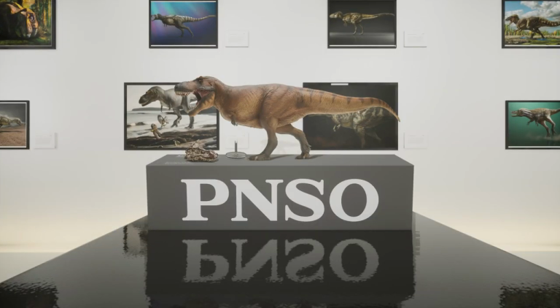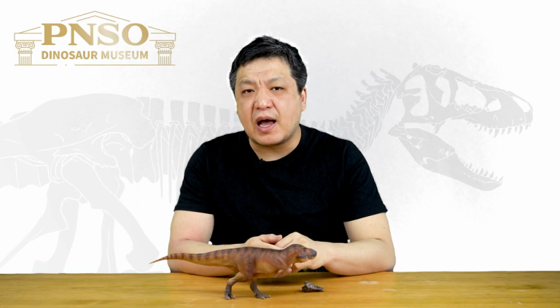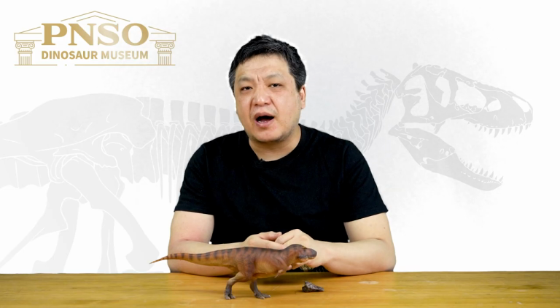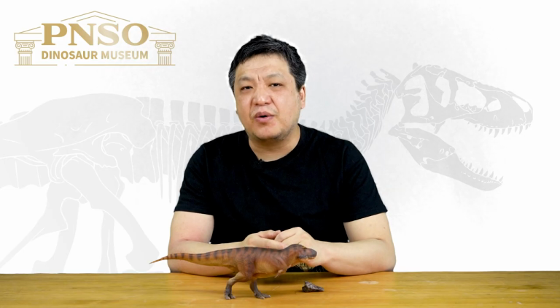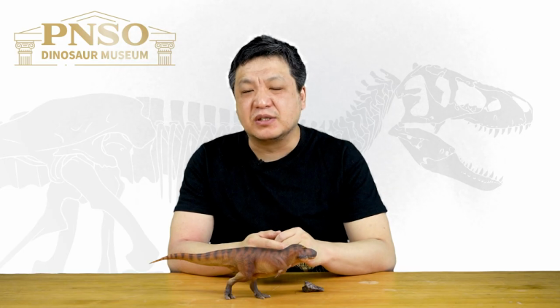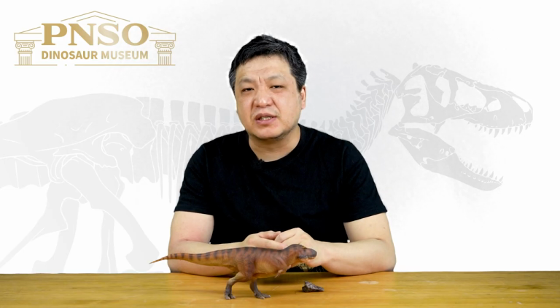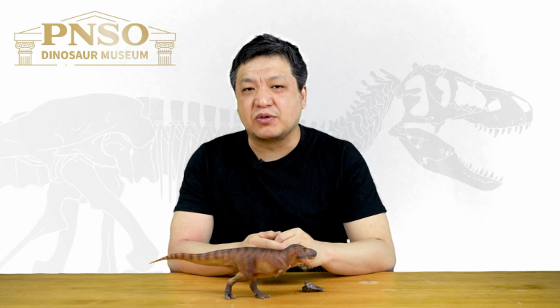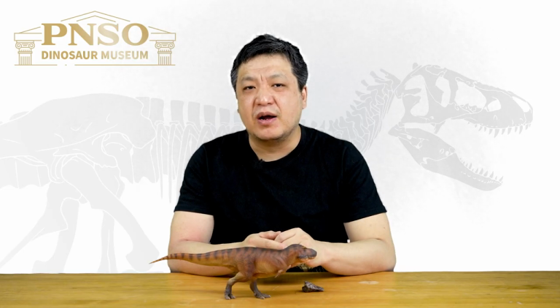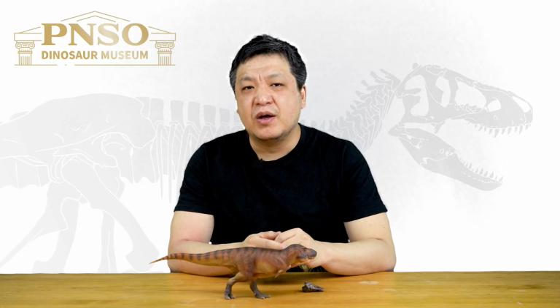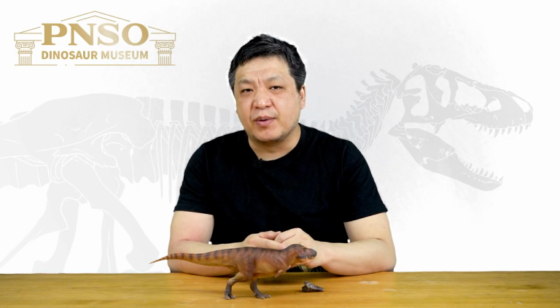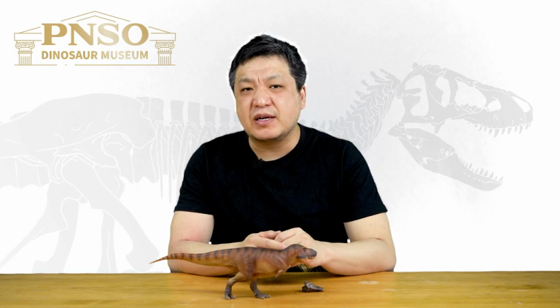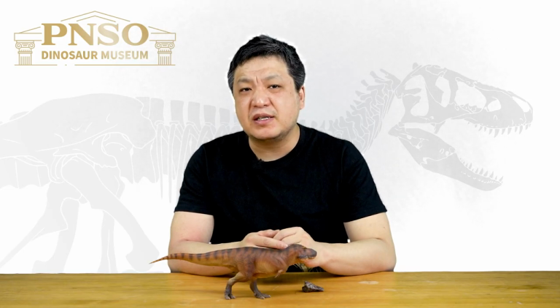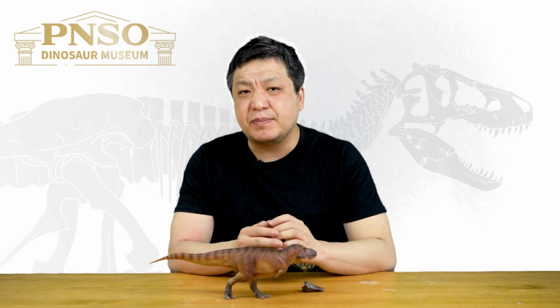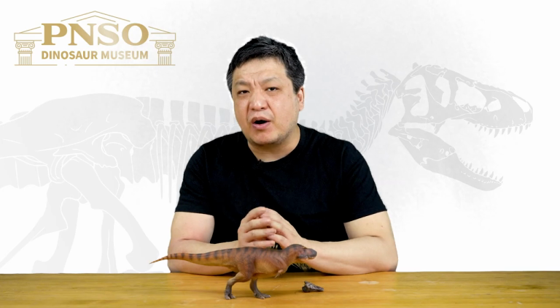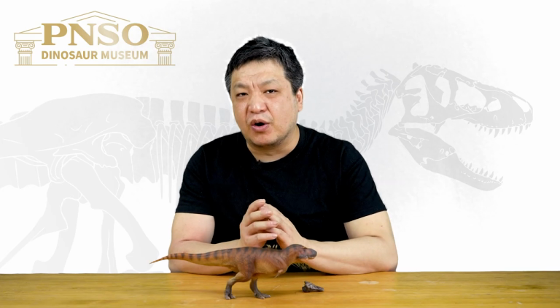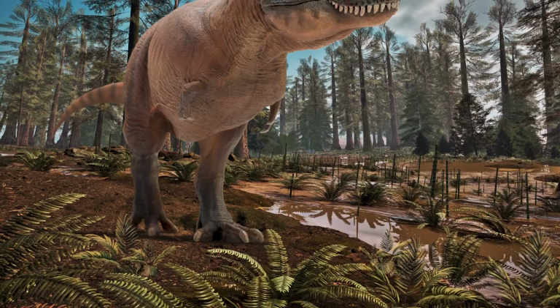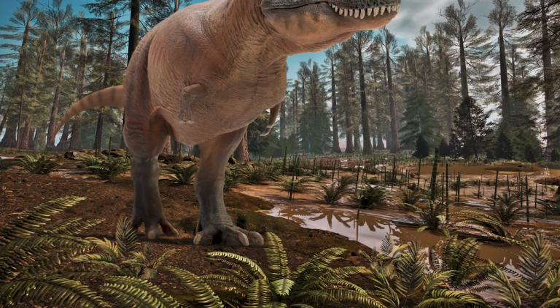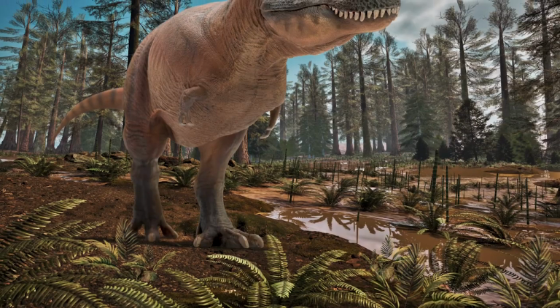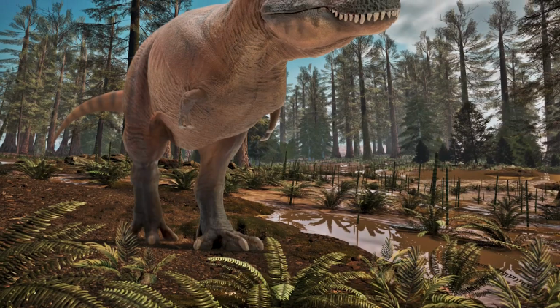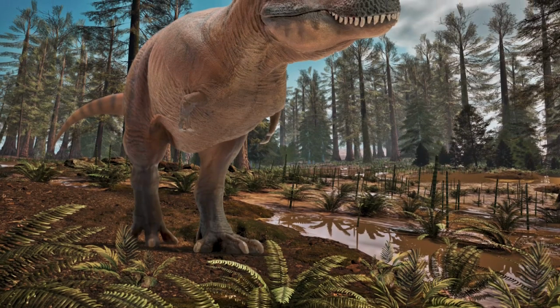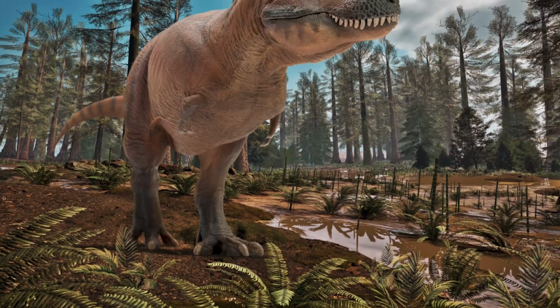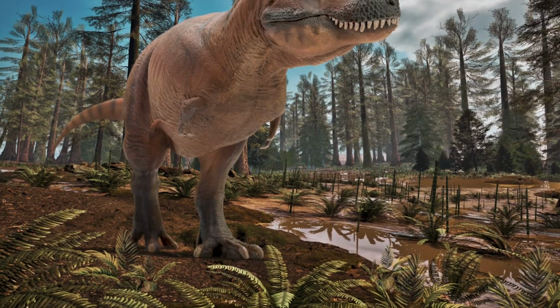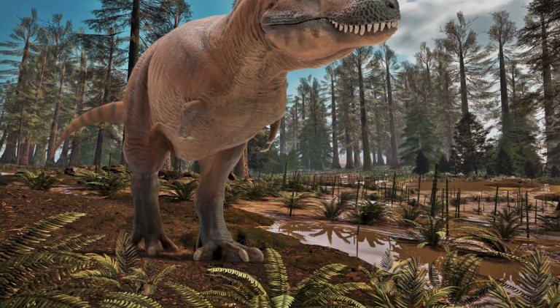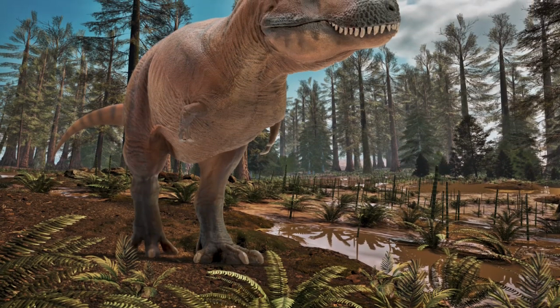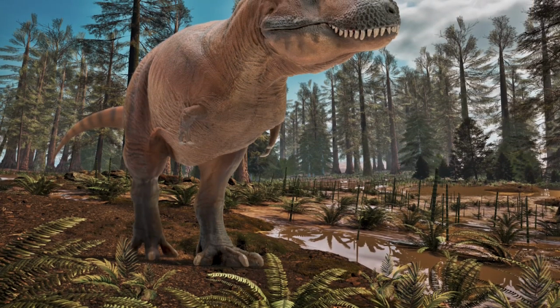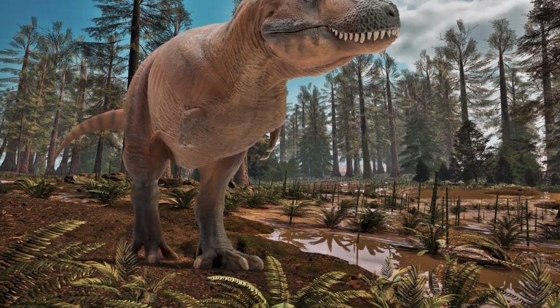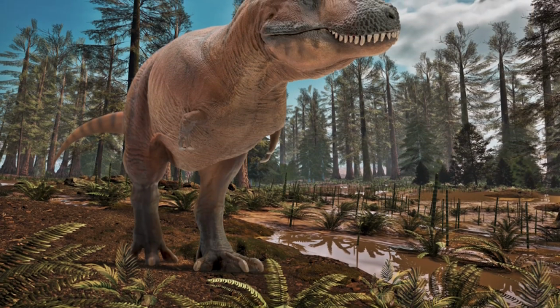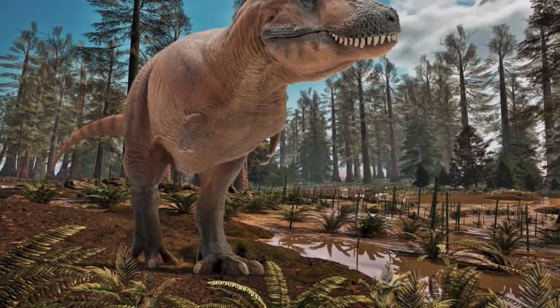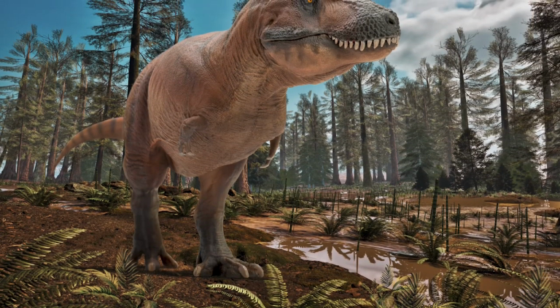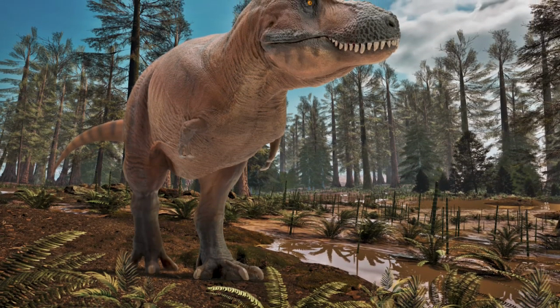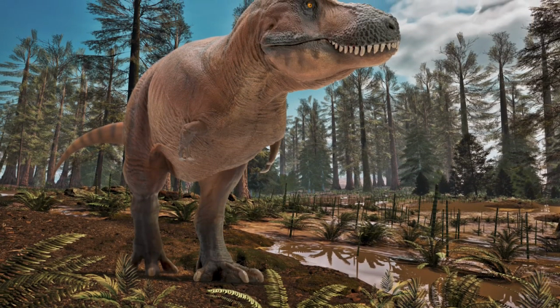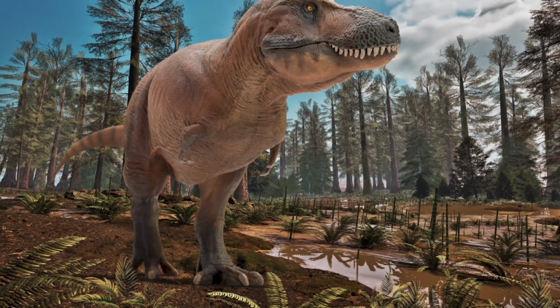Hello everyone, I am Zhao Chuan. Today, let's get to know Cameron the Tyrannosaurus rex.